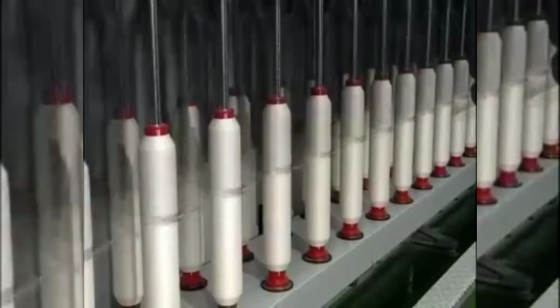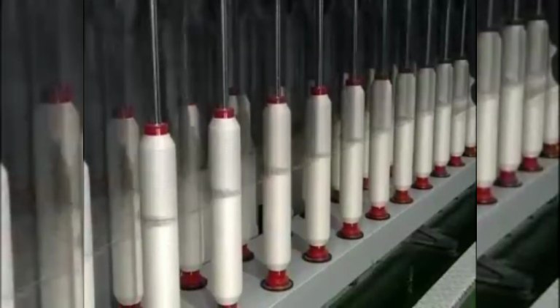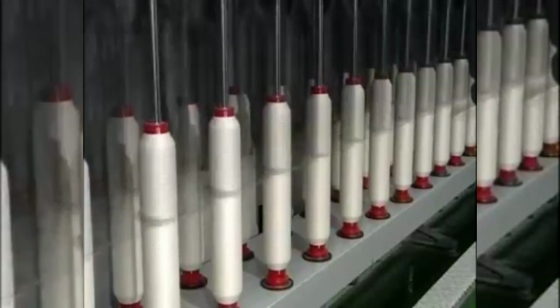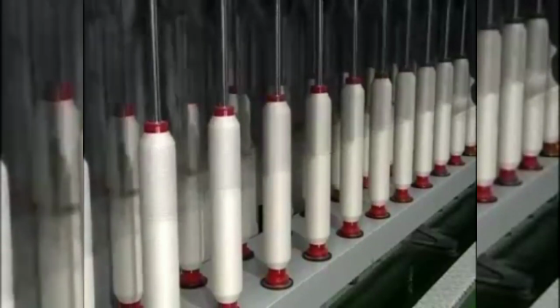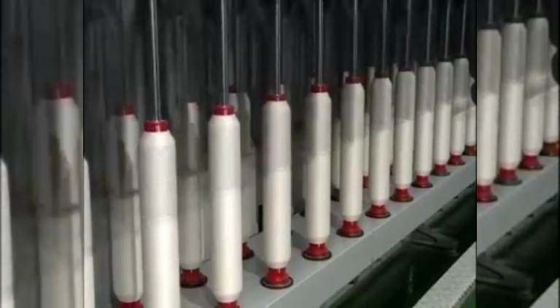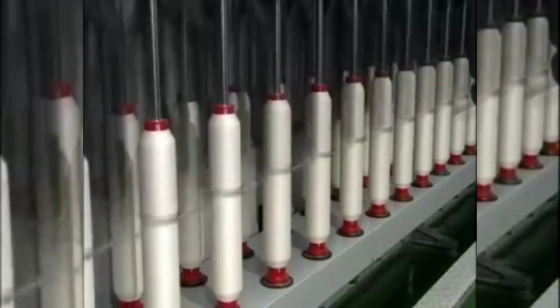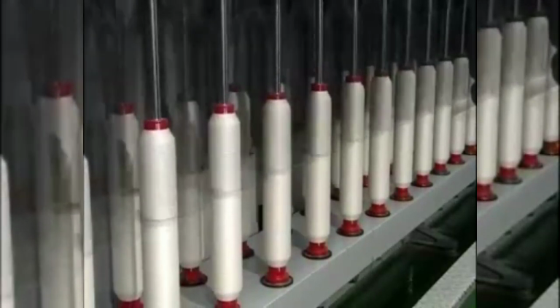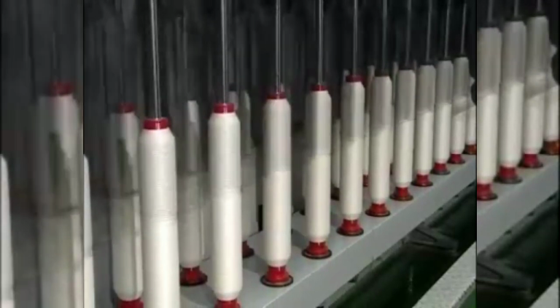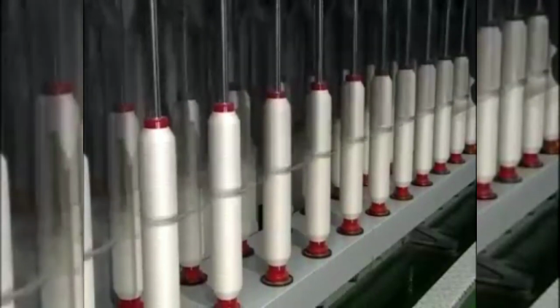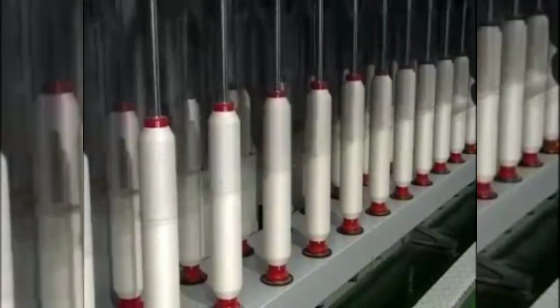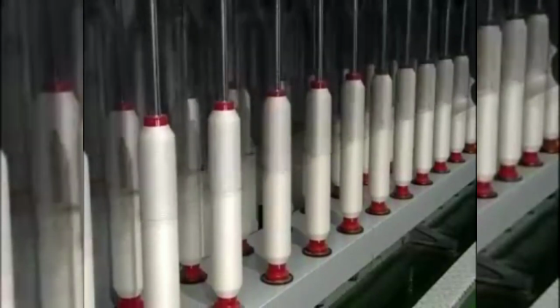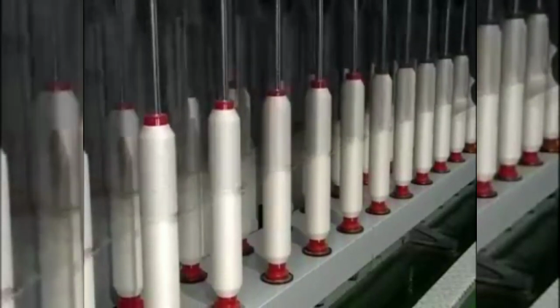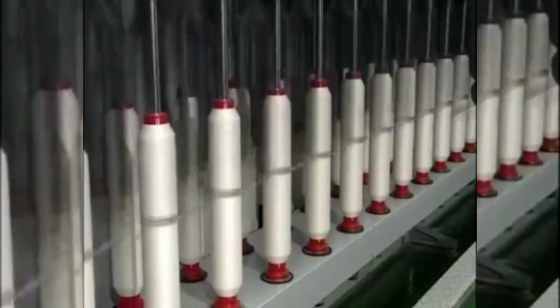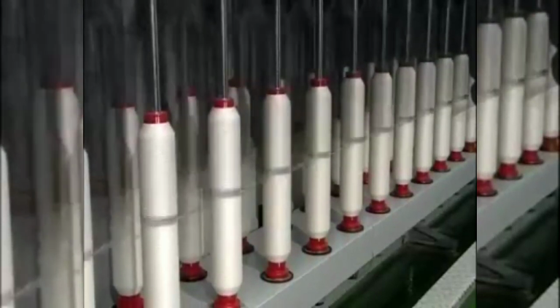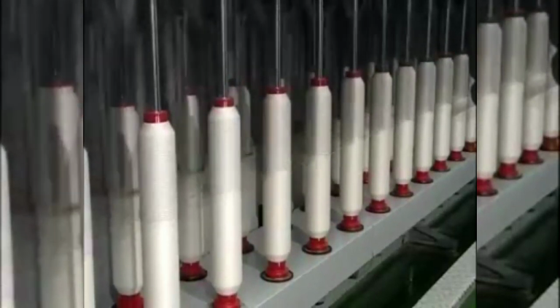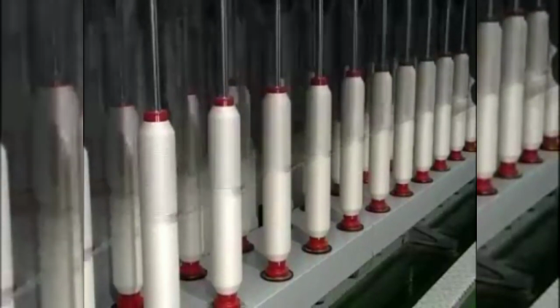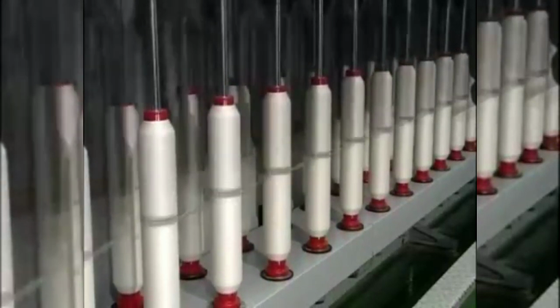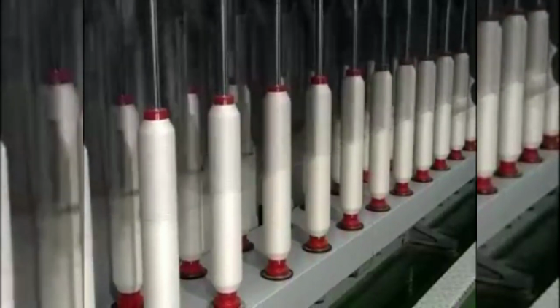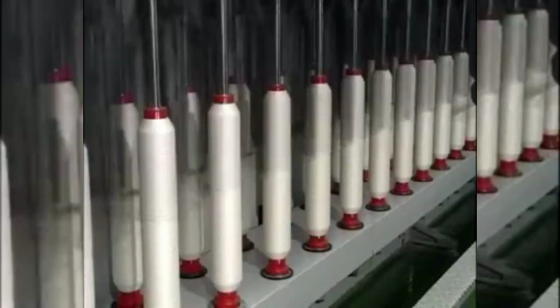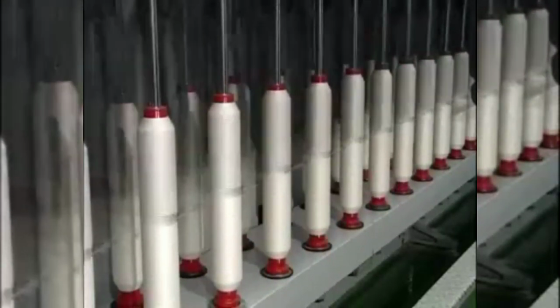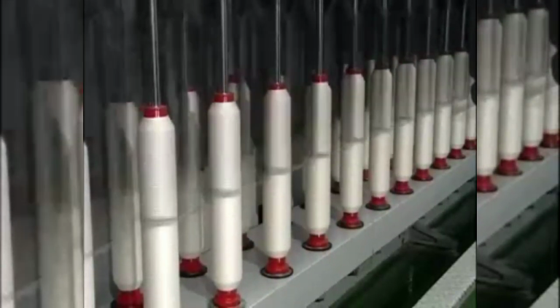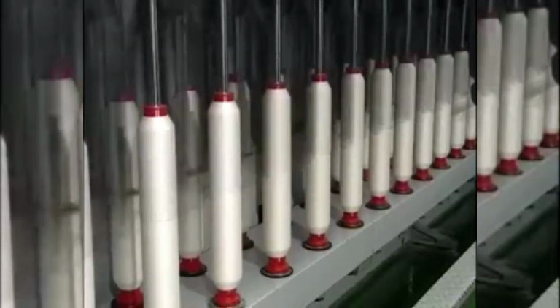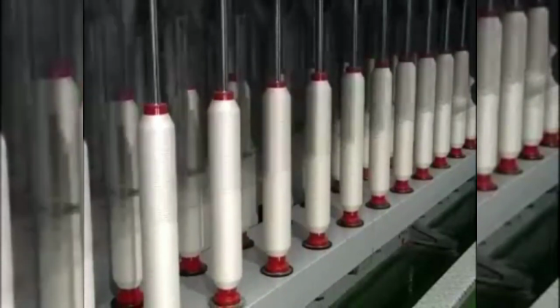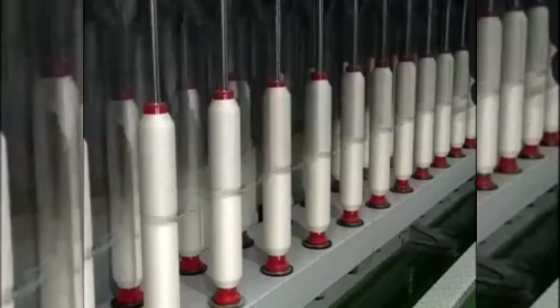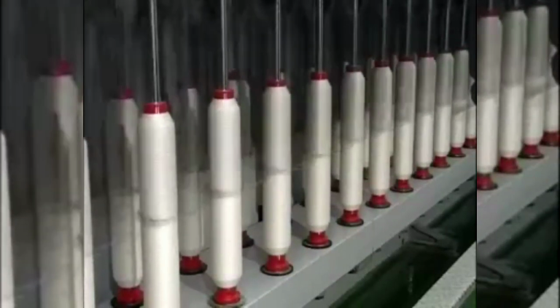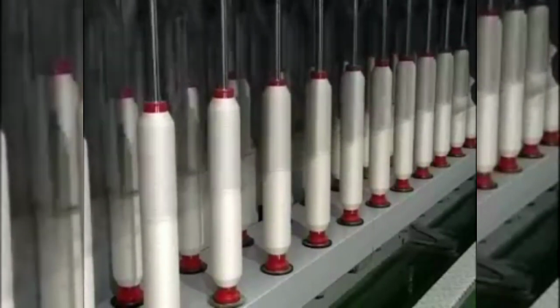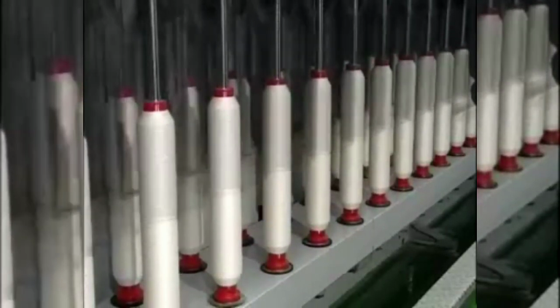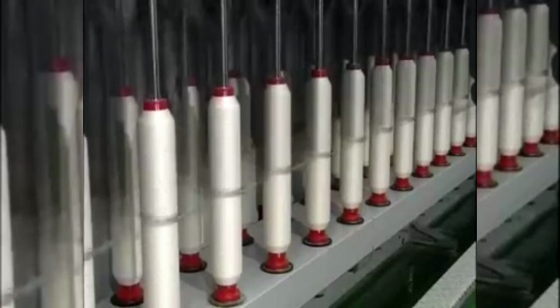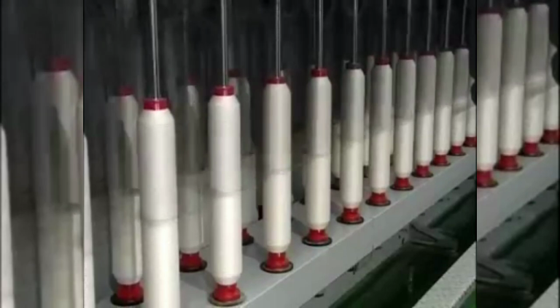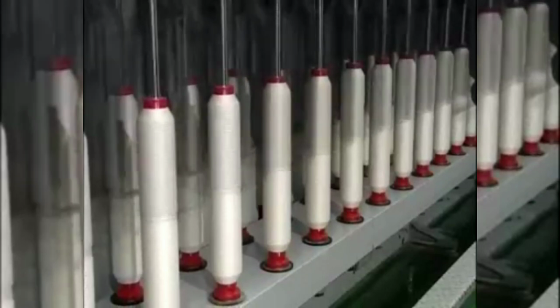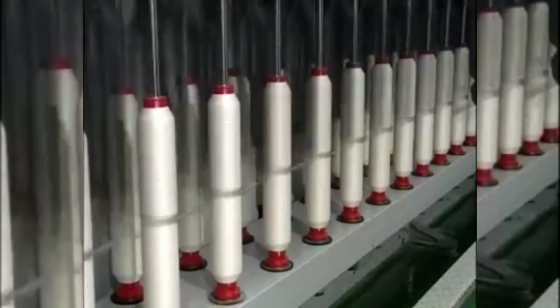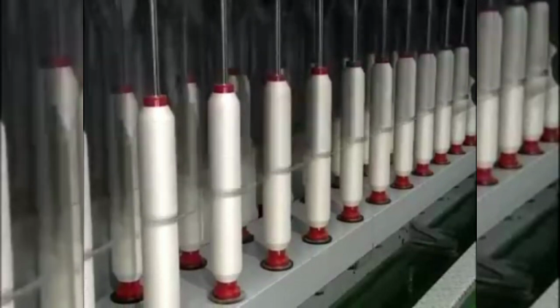The winding revolutions of the bobbin are reduced inversely to the increase in diameter of the bobbin.